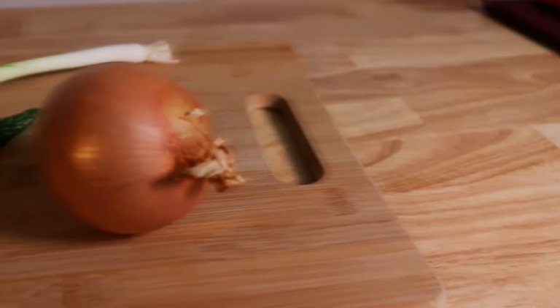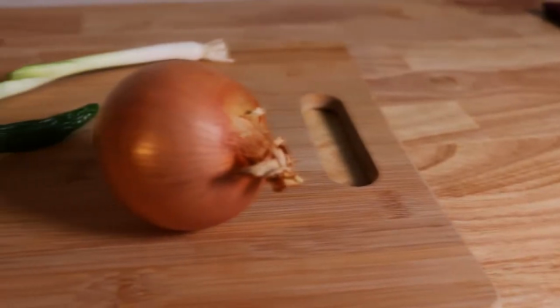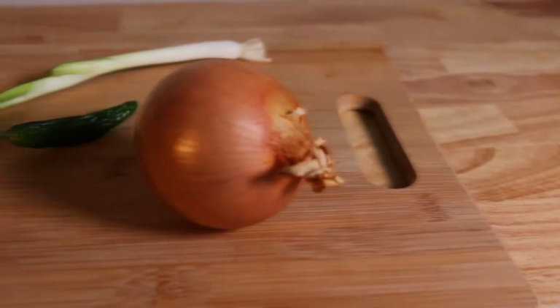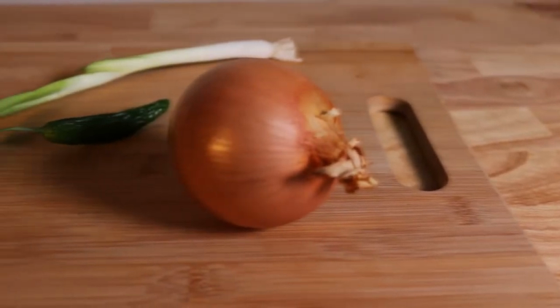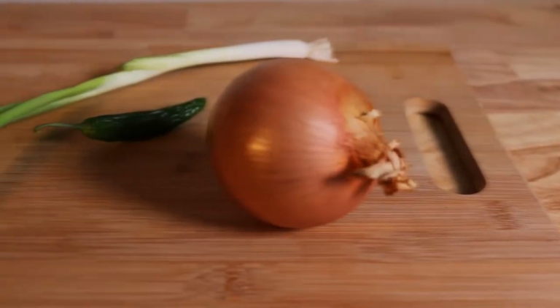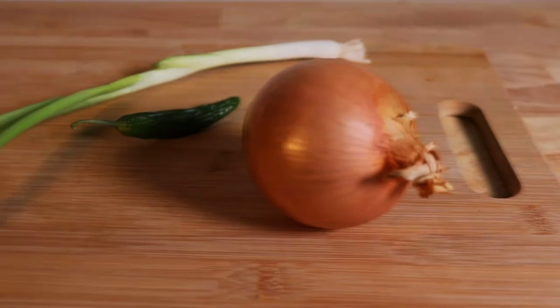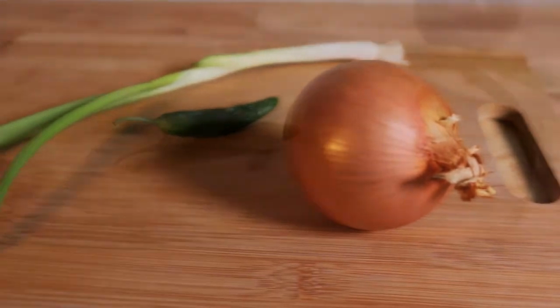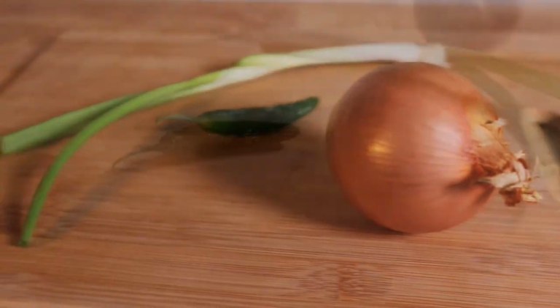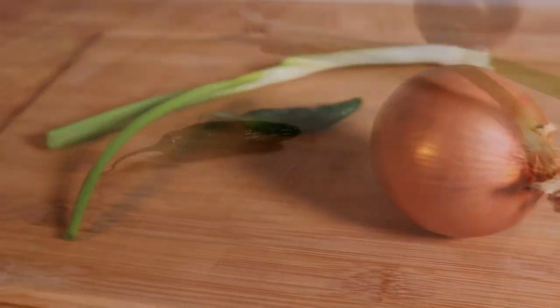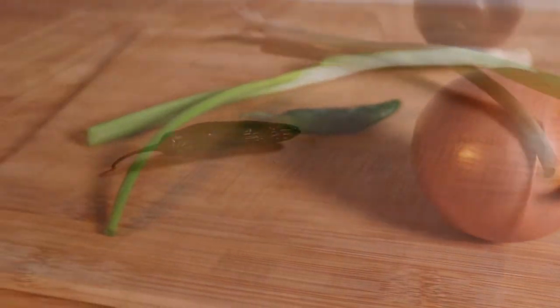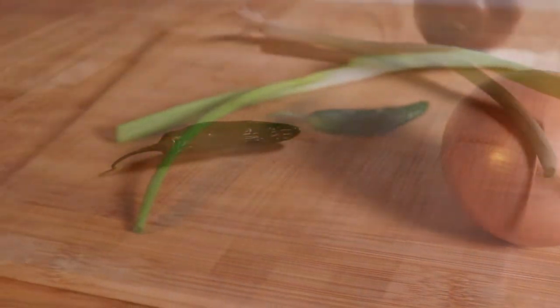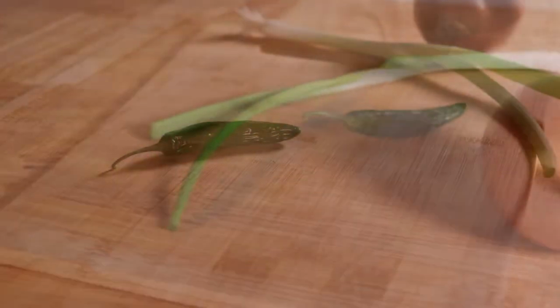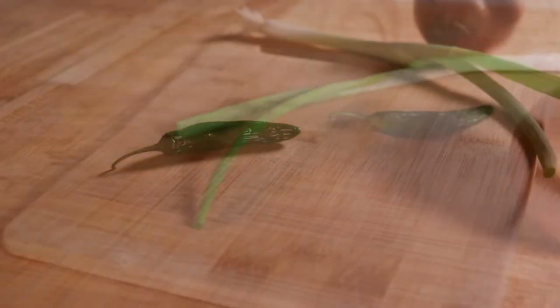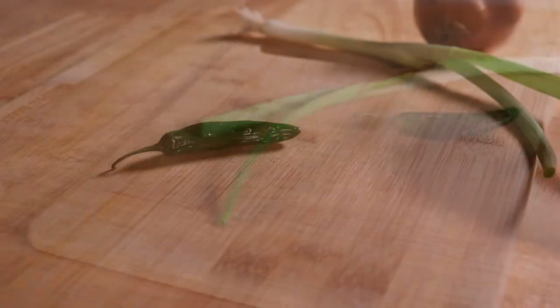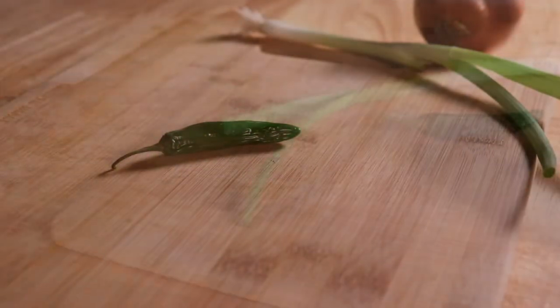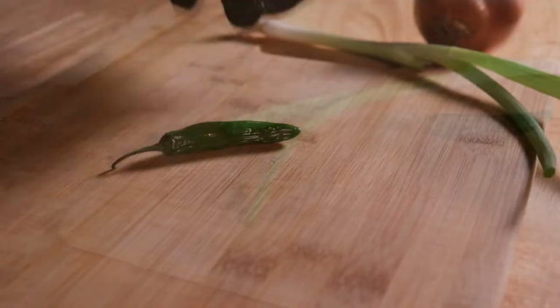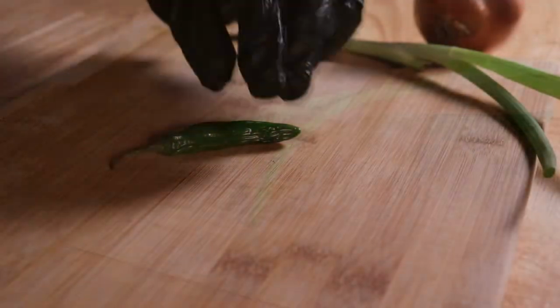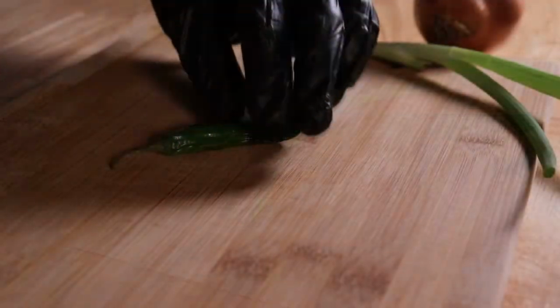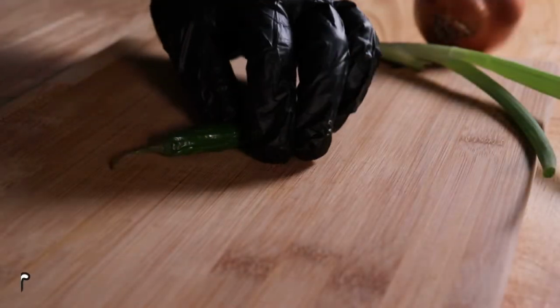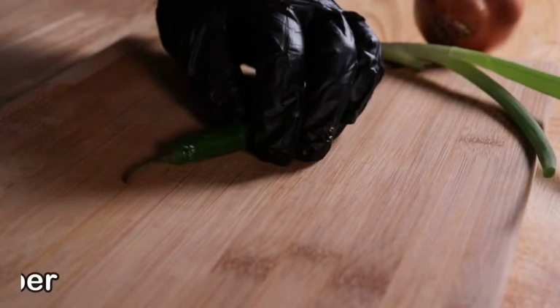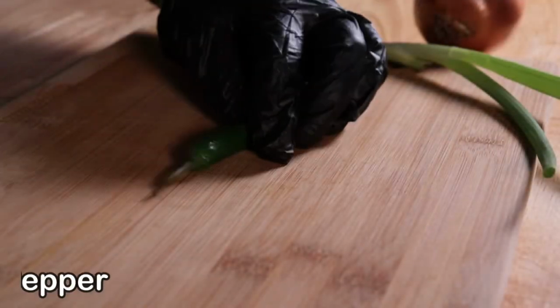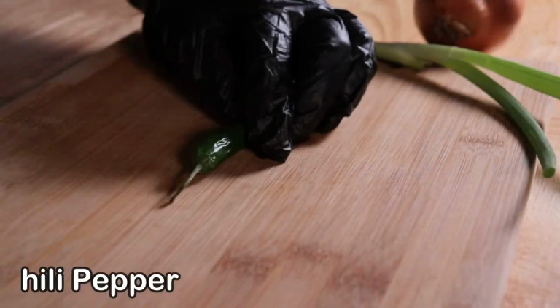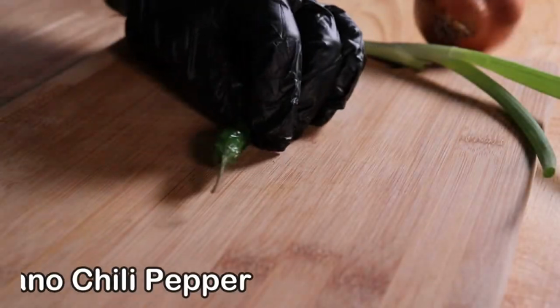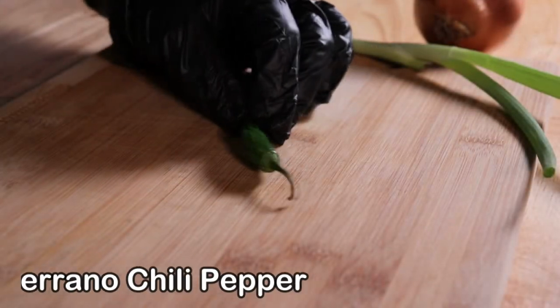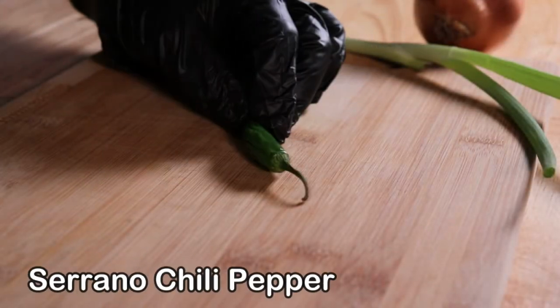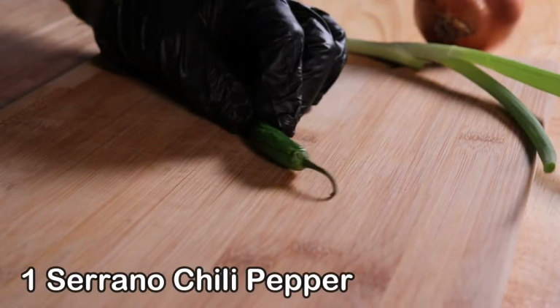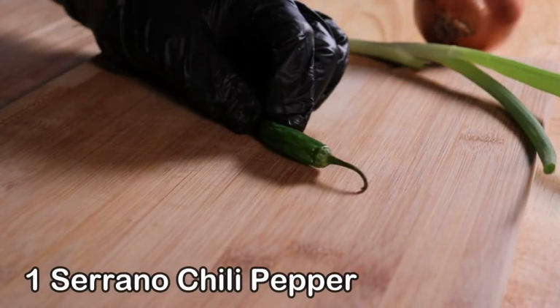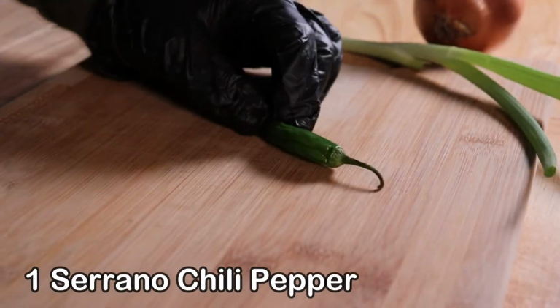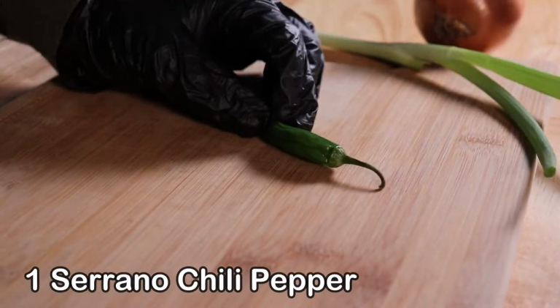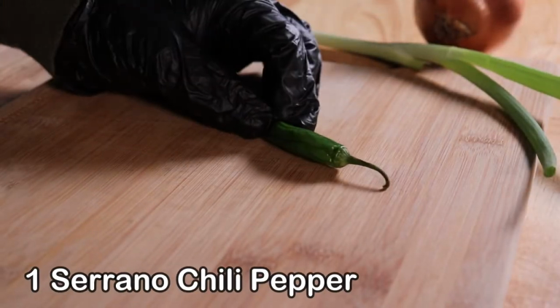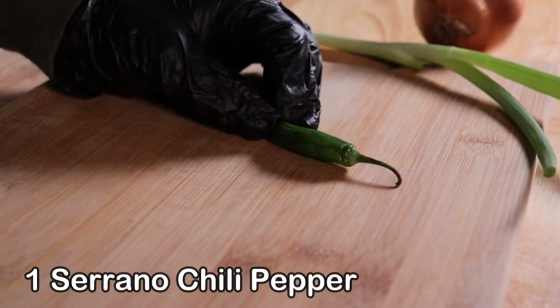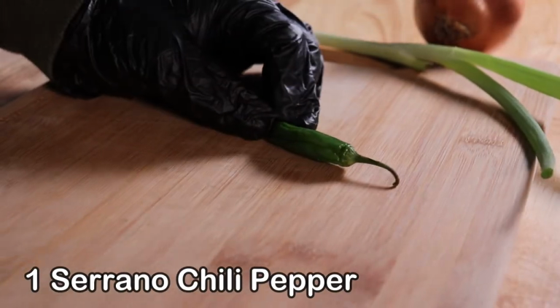All right, friends, this is a one-pot recipe, so we just have some quick prep to do.